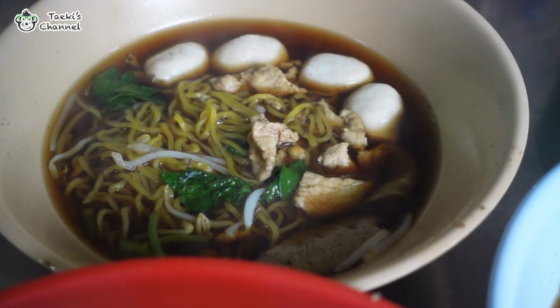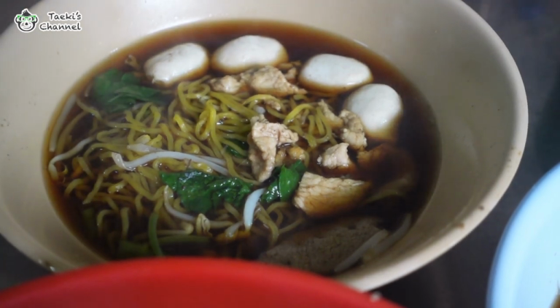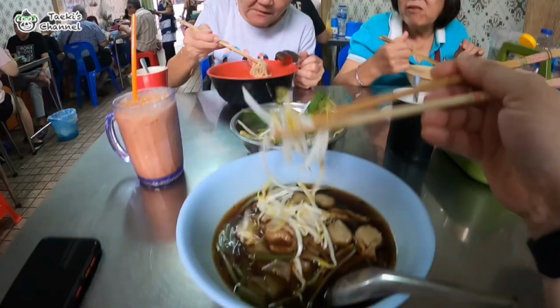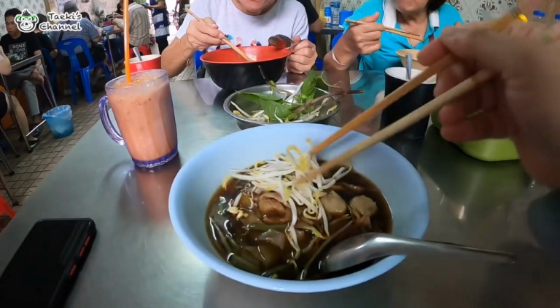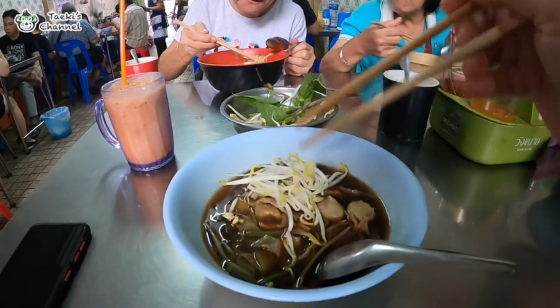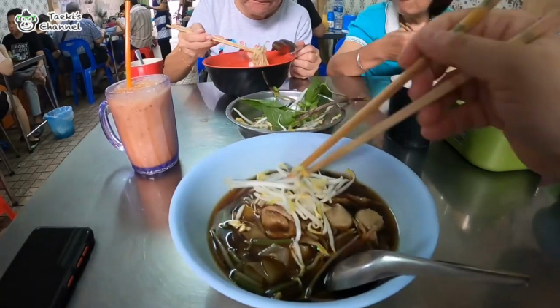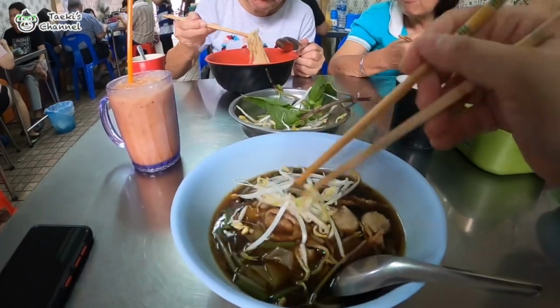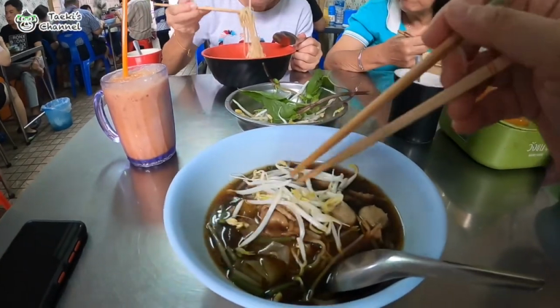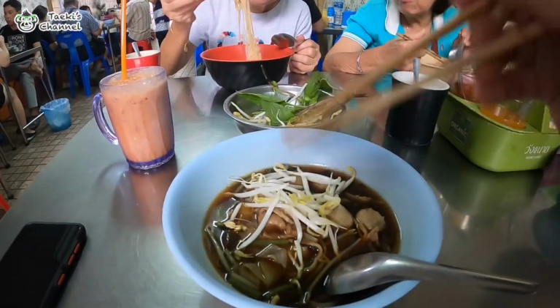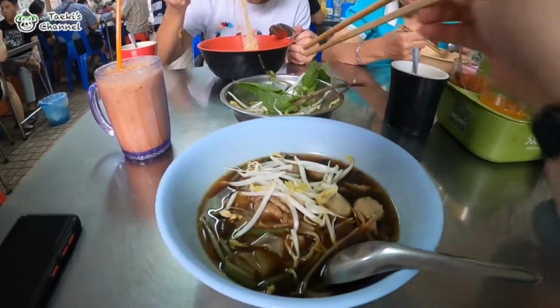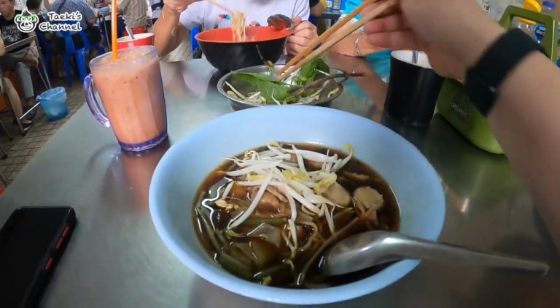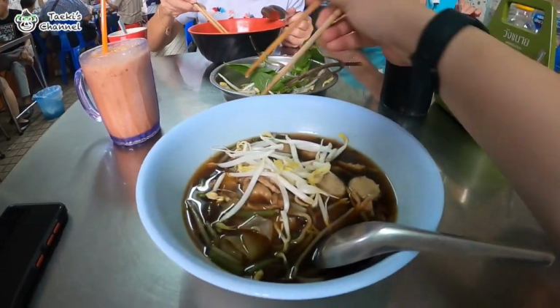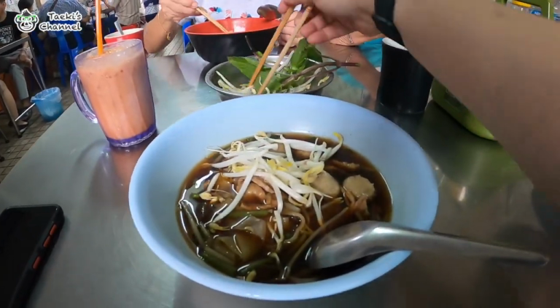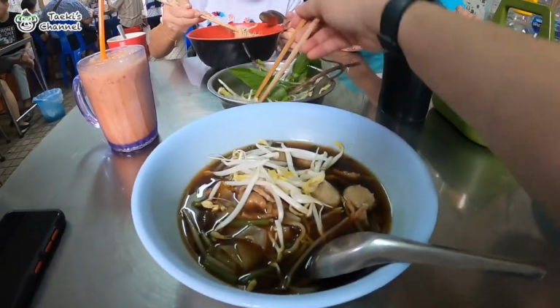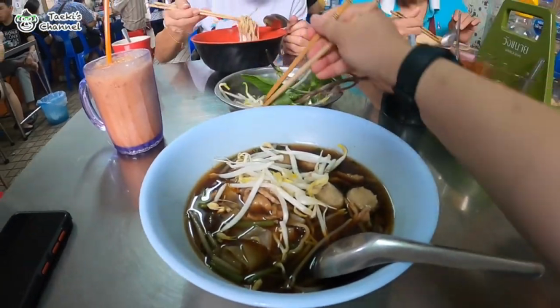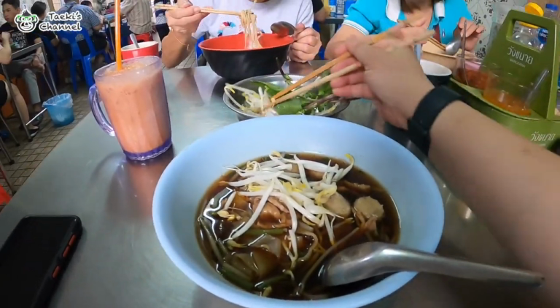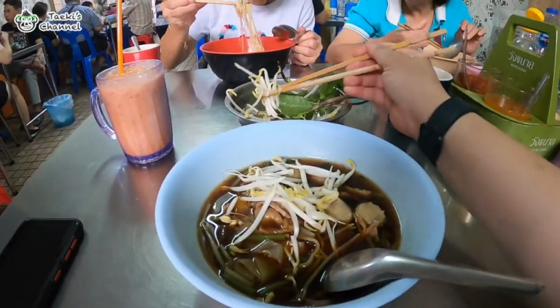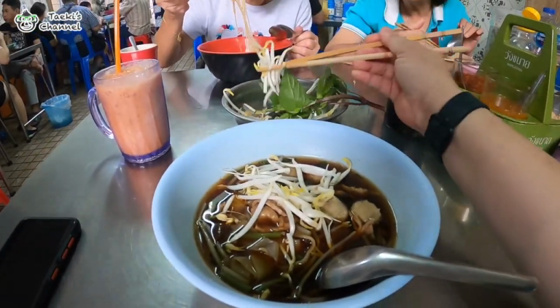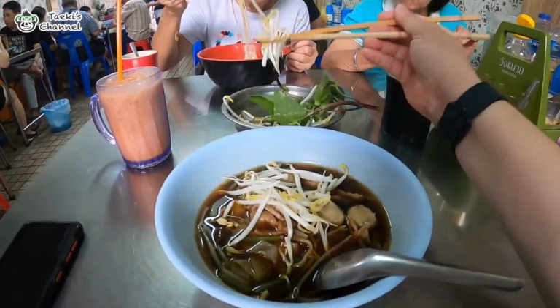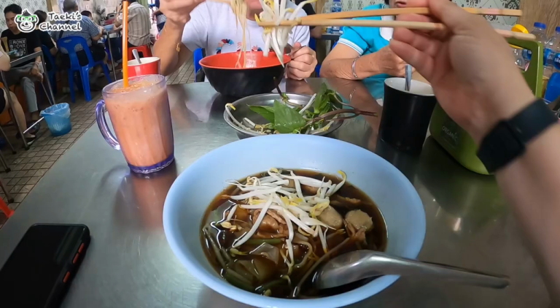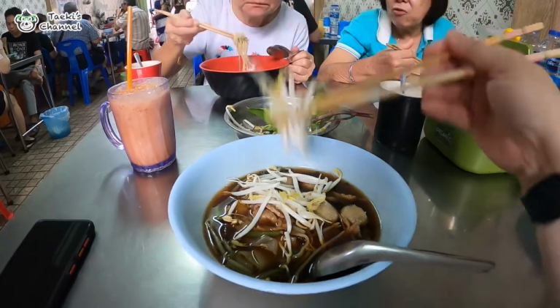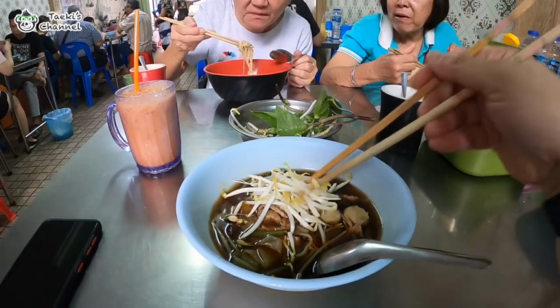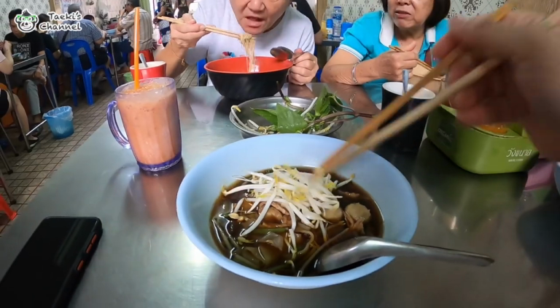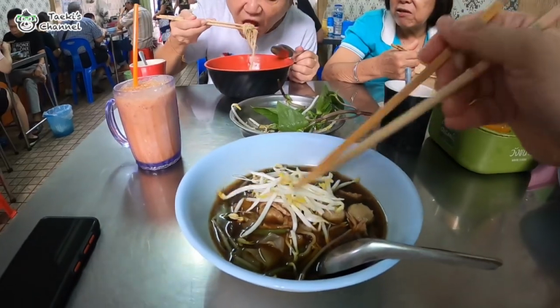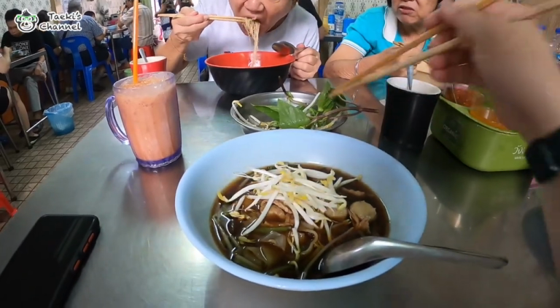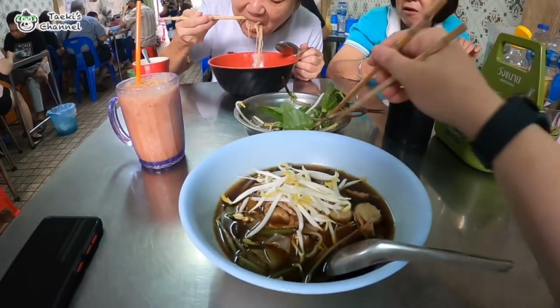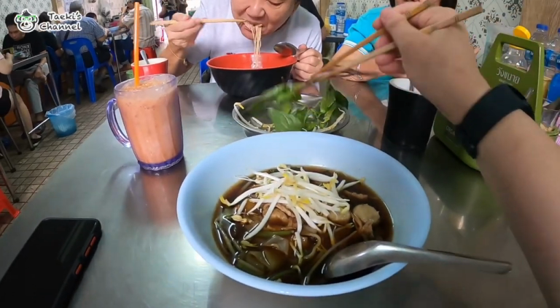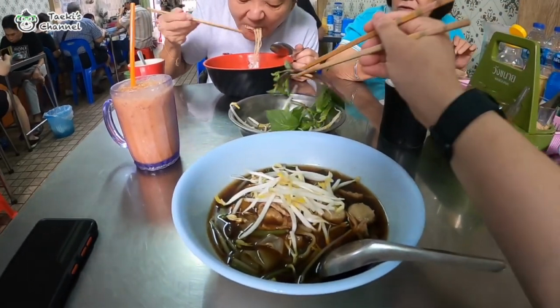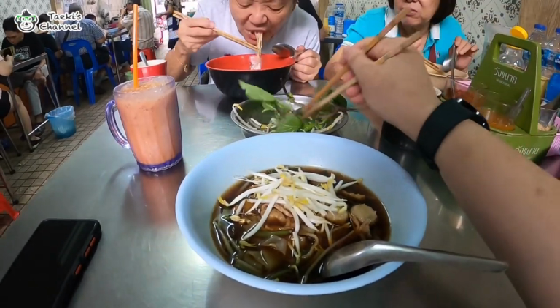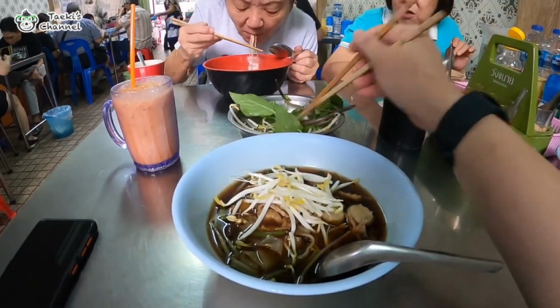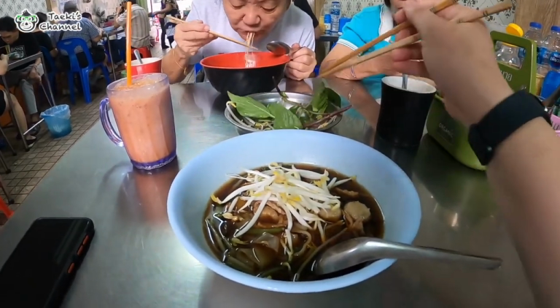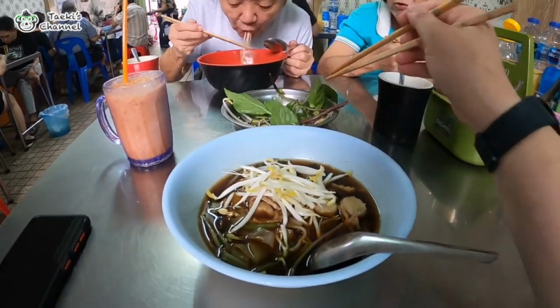I also tried mixing my noodles with the bean sprouts, but not with the basil leaves as I'm not a fan of it.